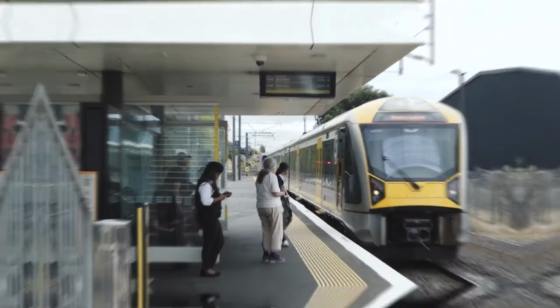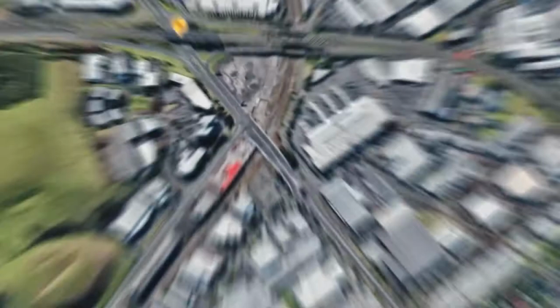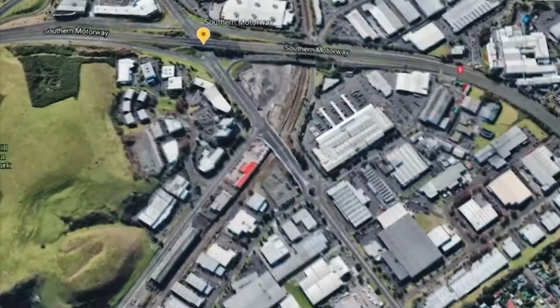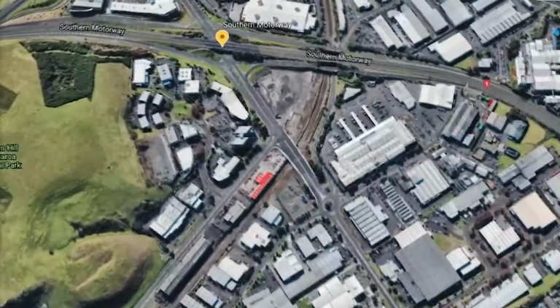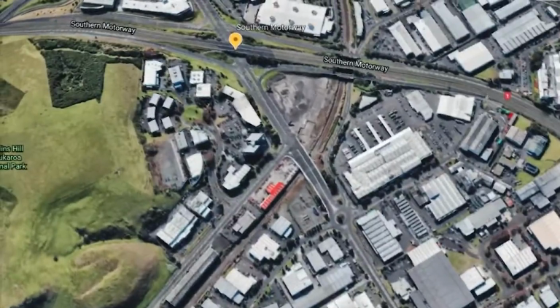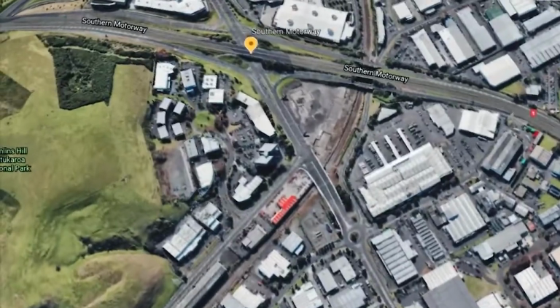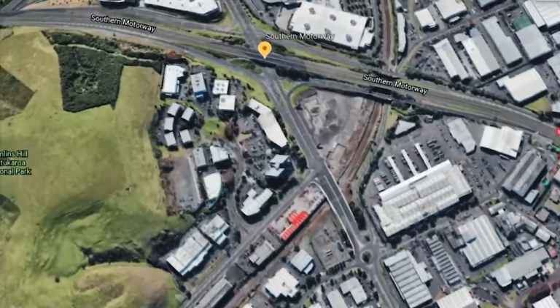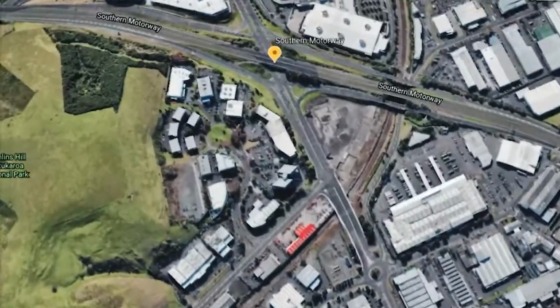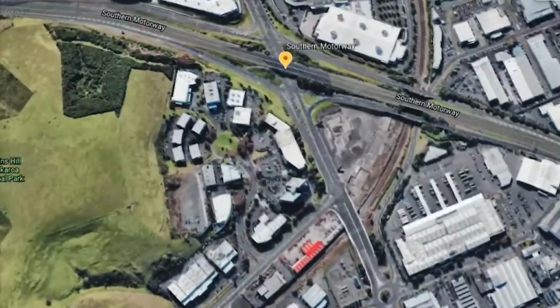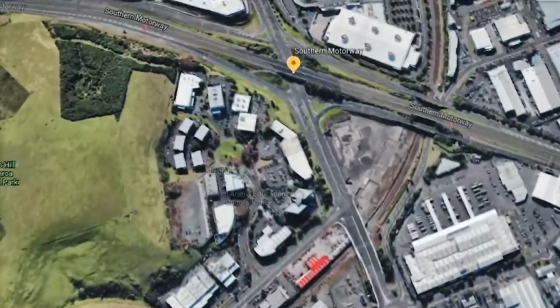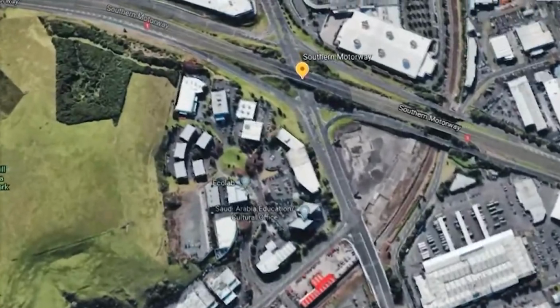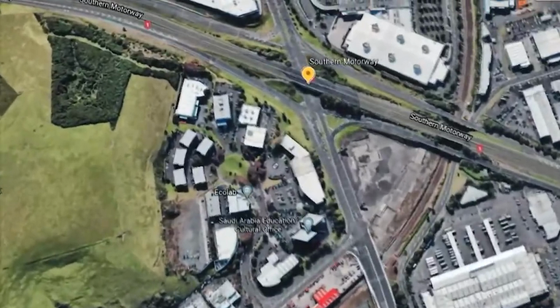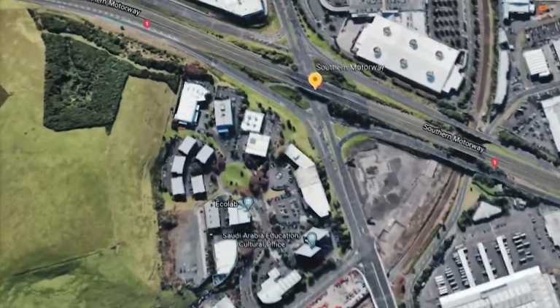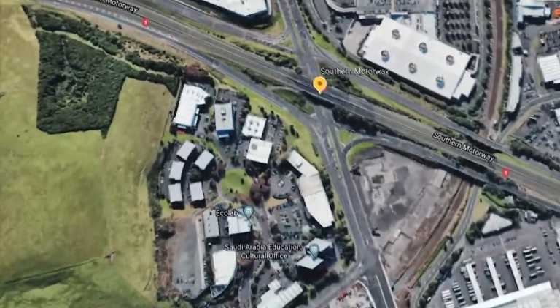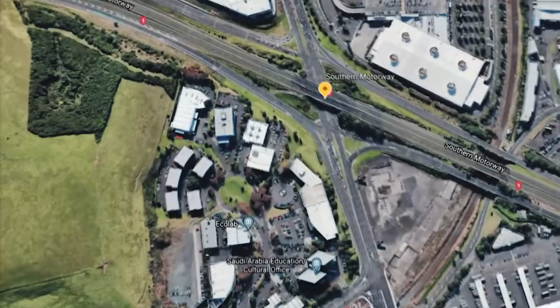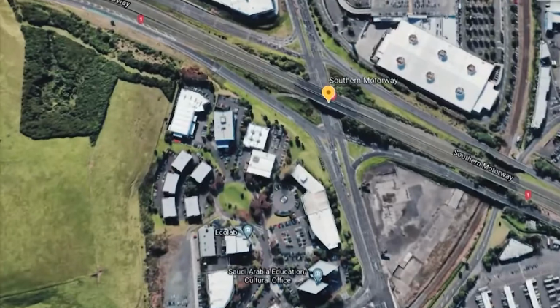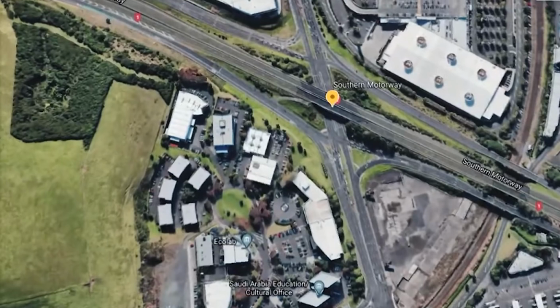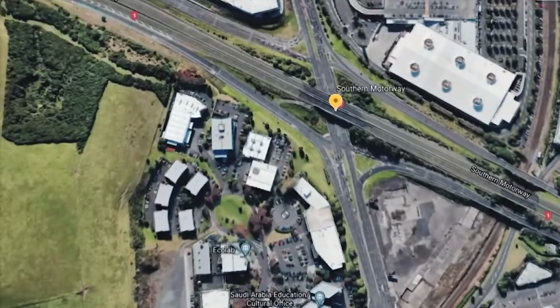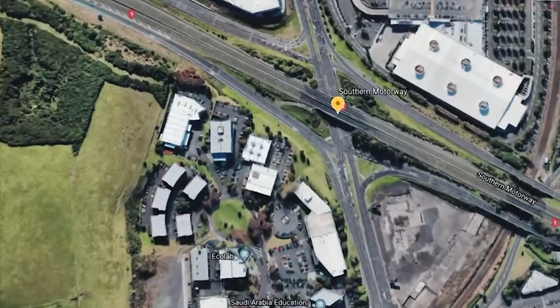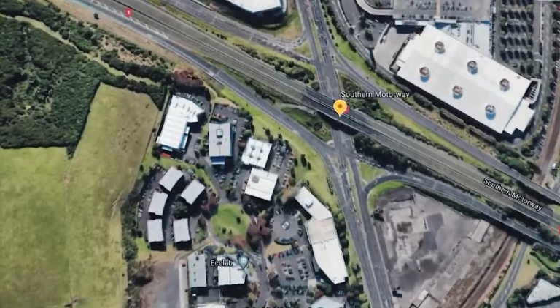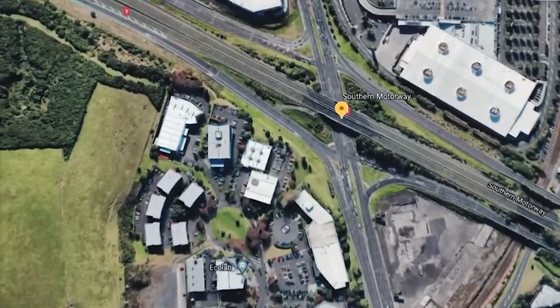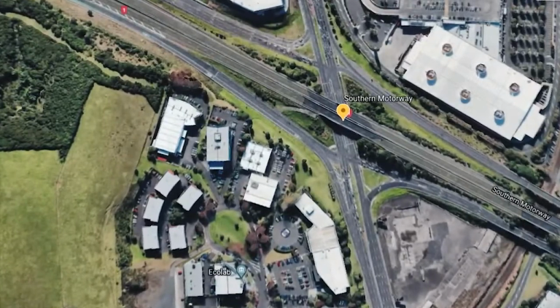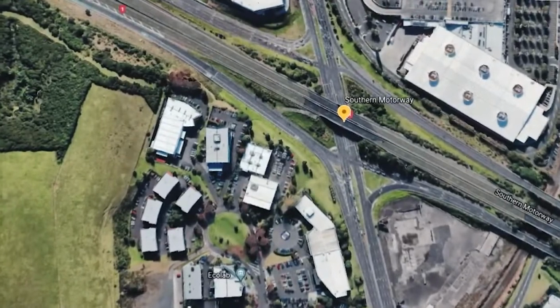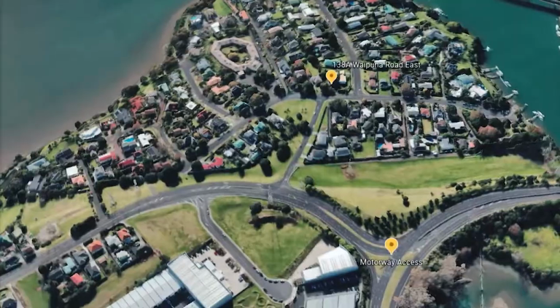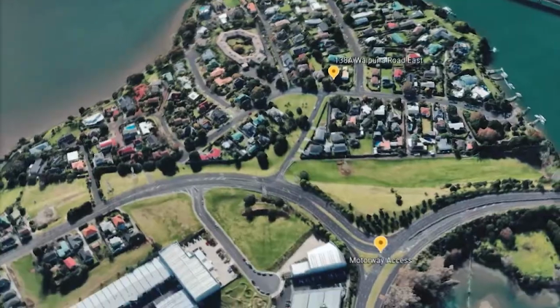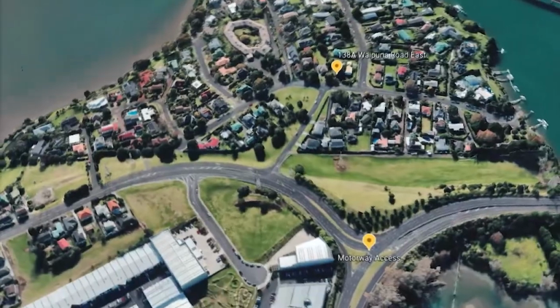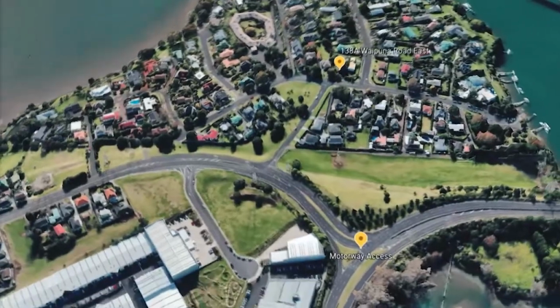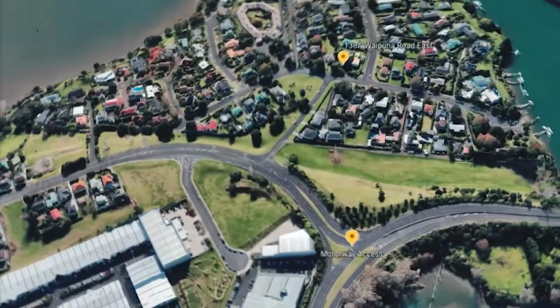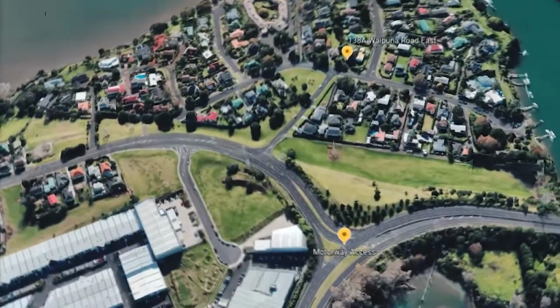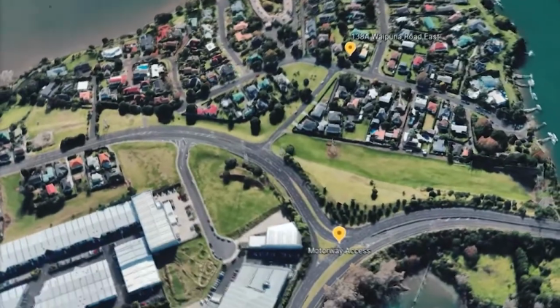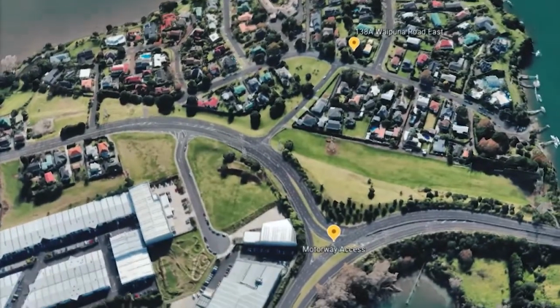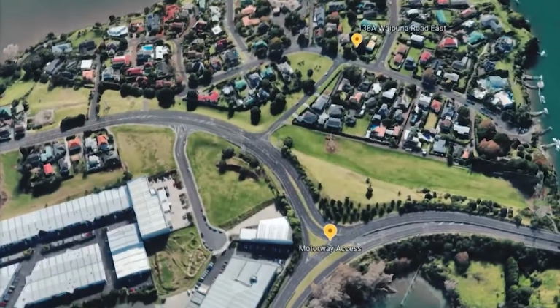And there are multiple motorway access points — north, south and east — only a short drive away.